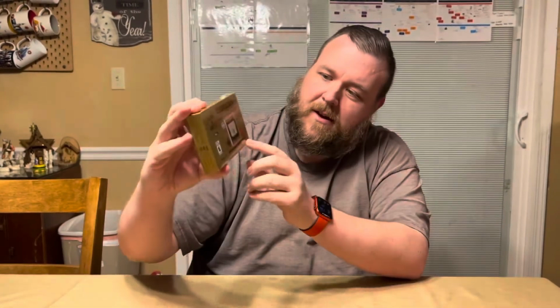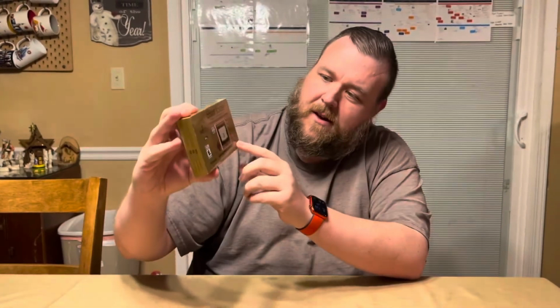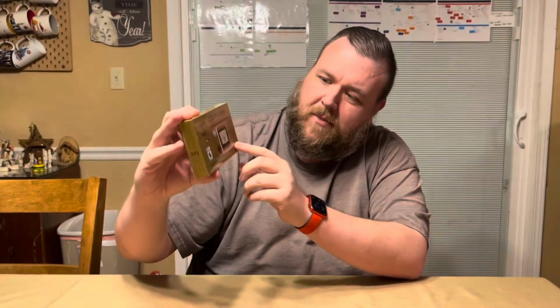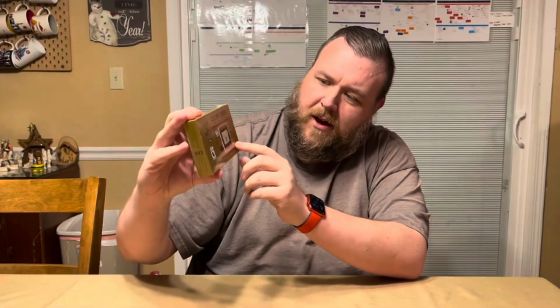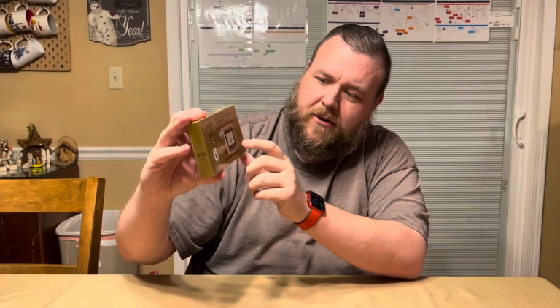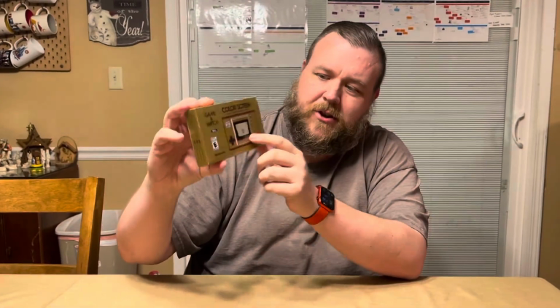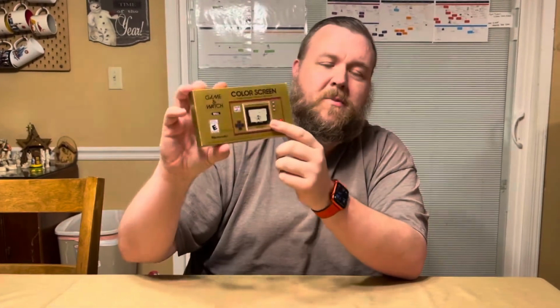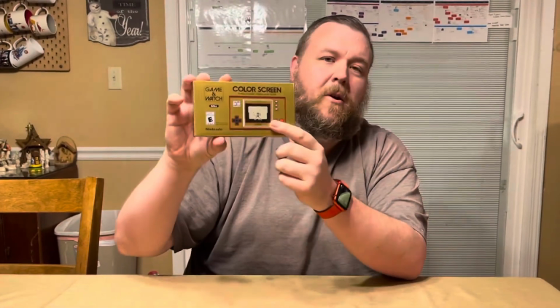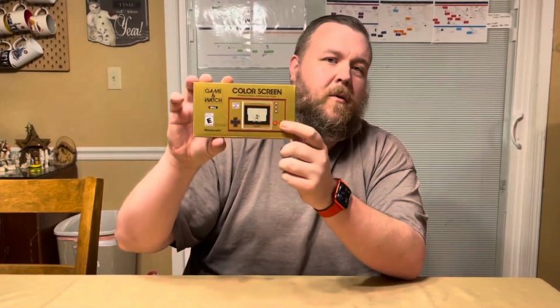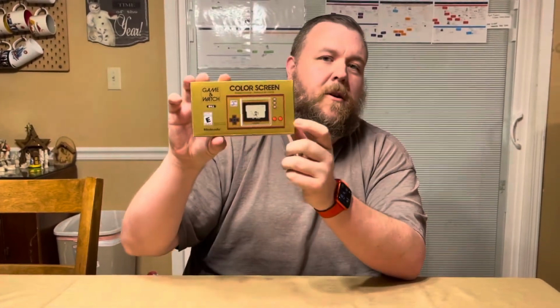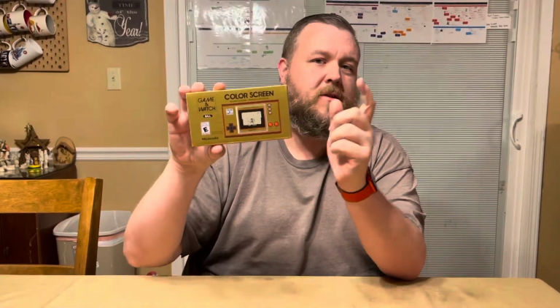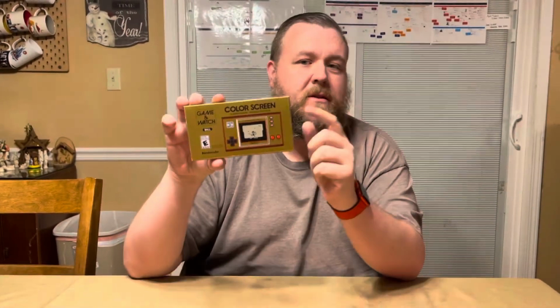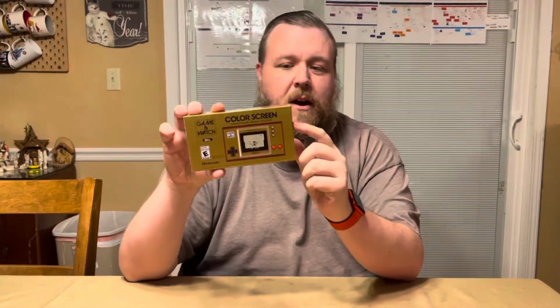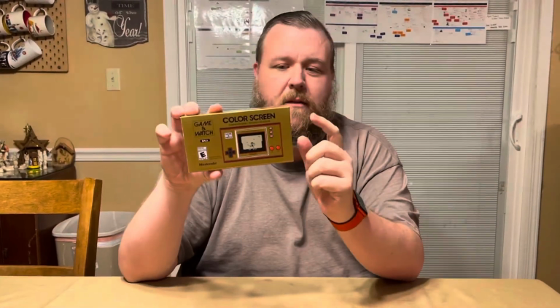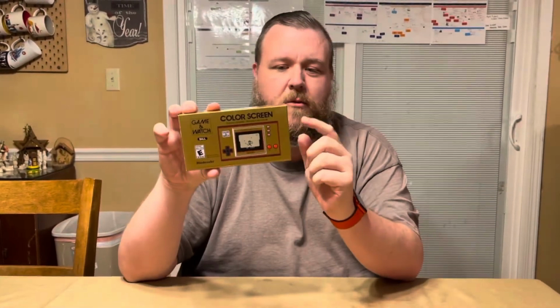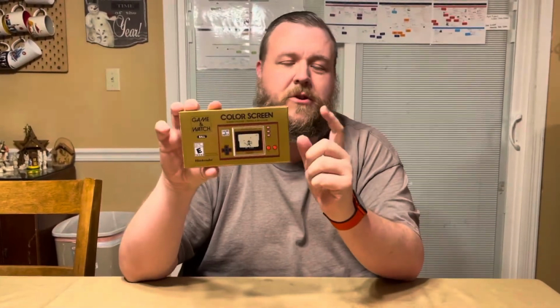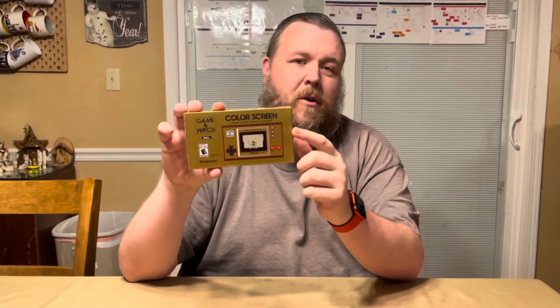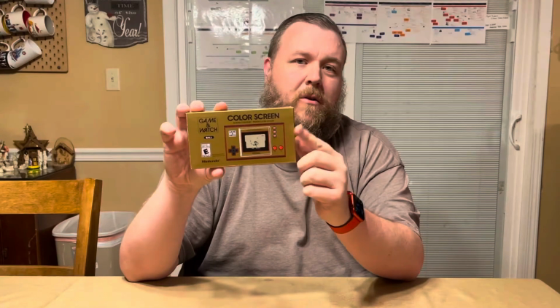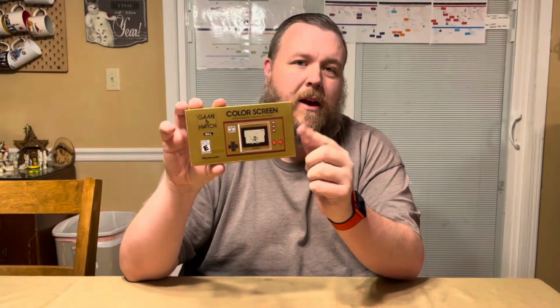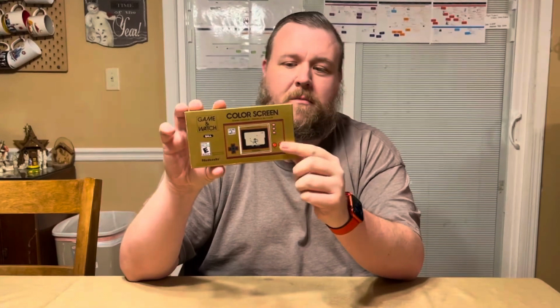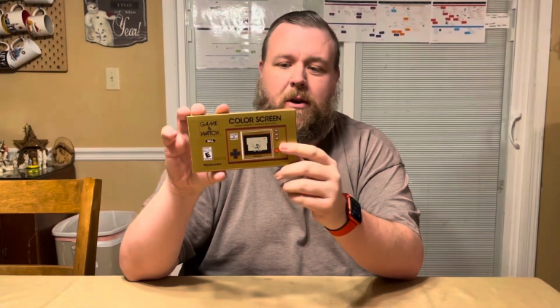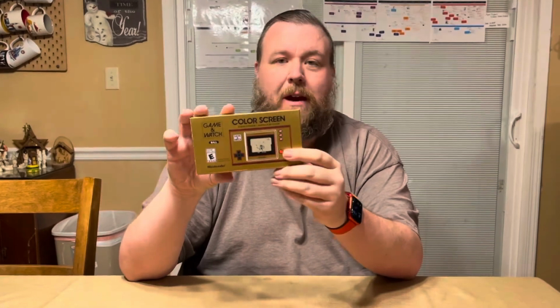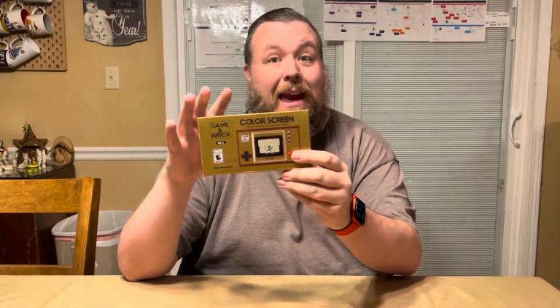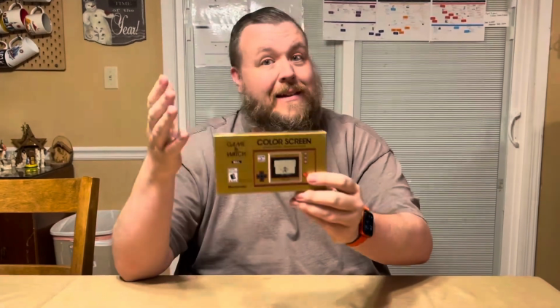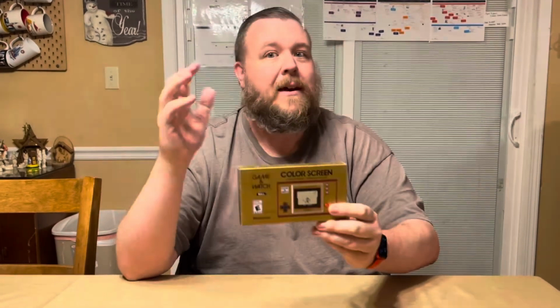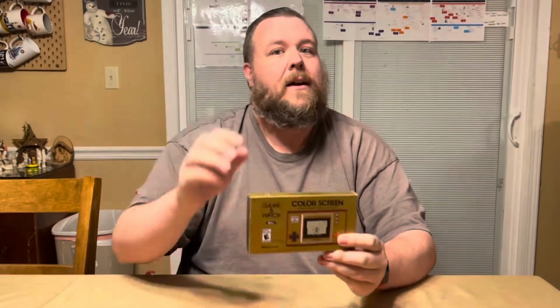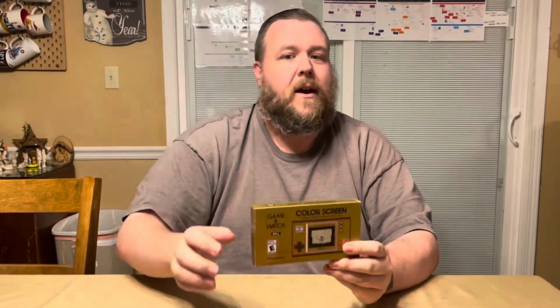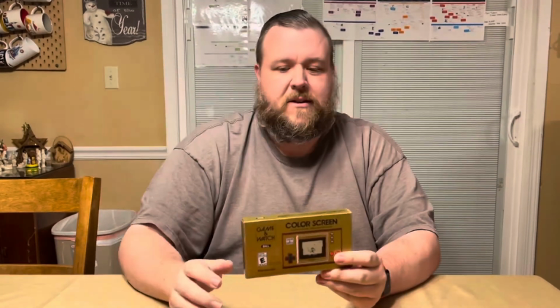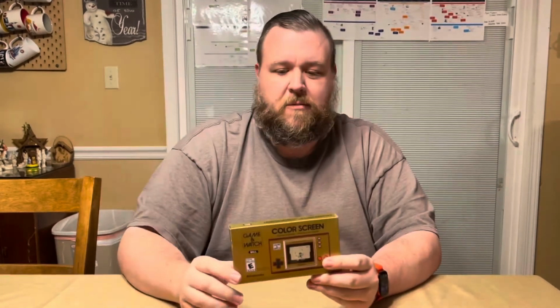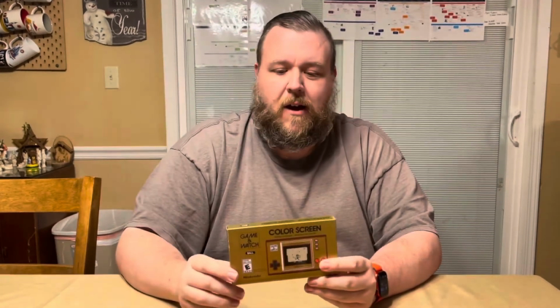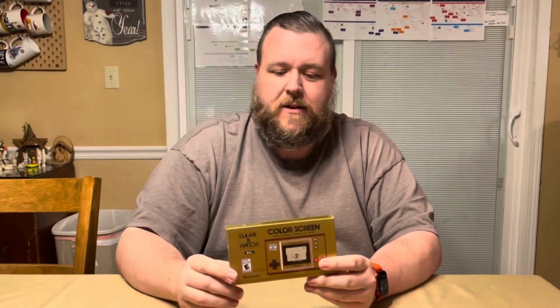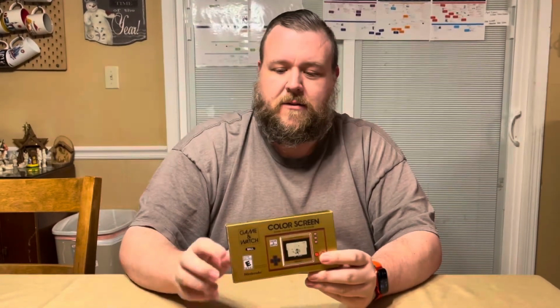But when you slide it, you'll notice the Mario theme goes away and it is the original Ball packaging. Here it shows Mario because this version of Ball has Mario and, as a surprise, Luigi.